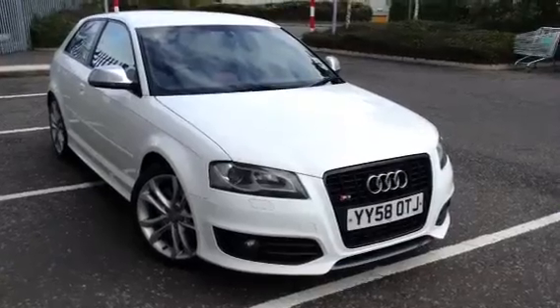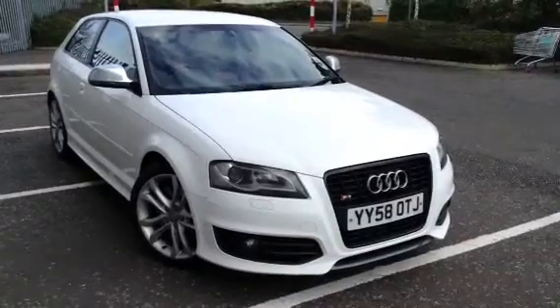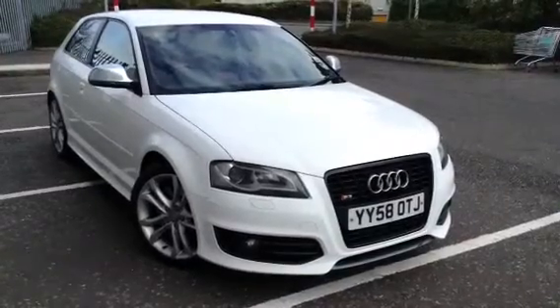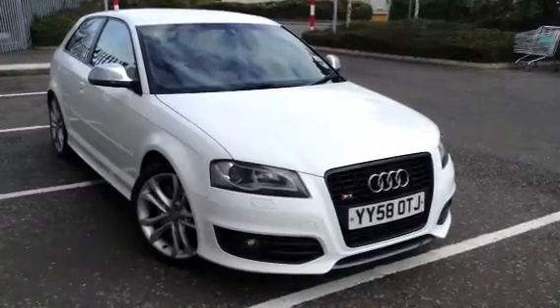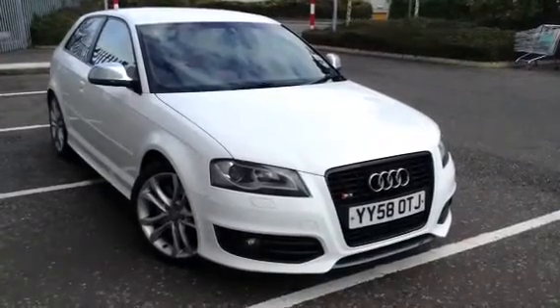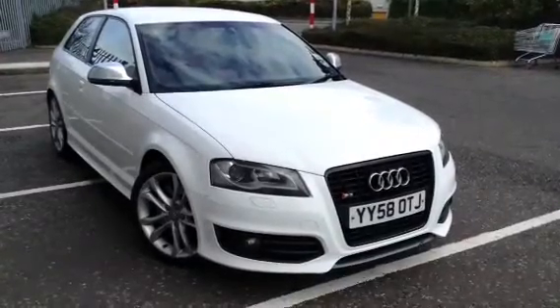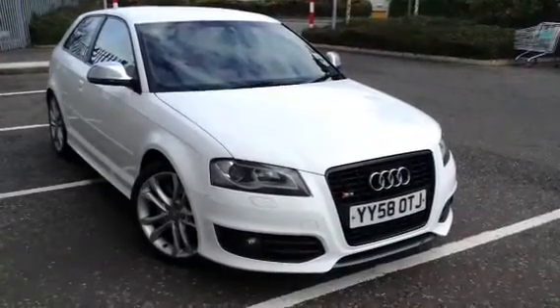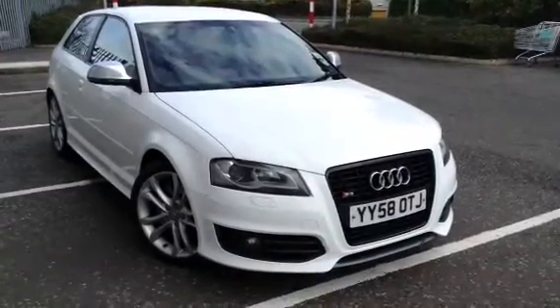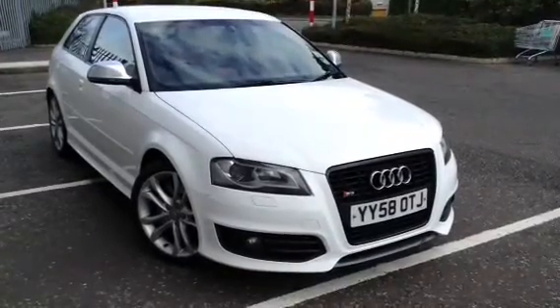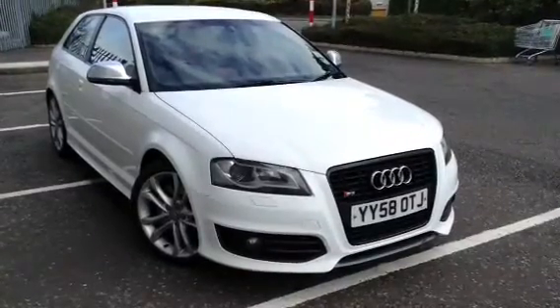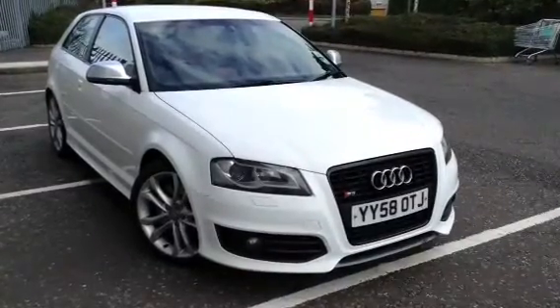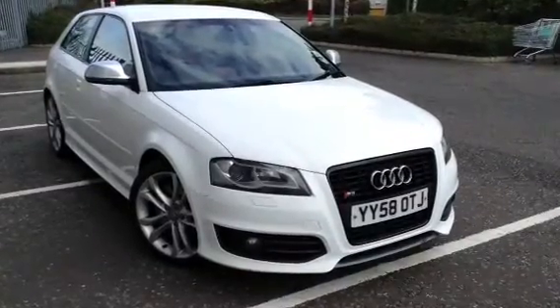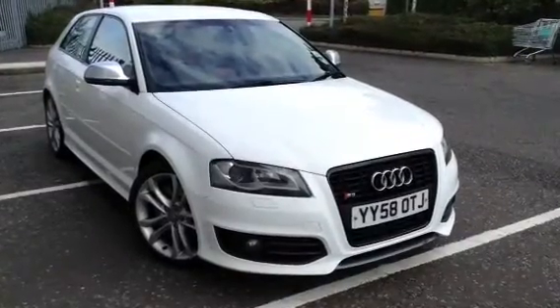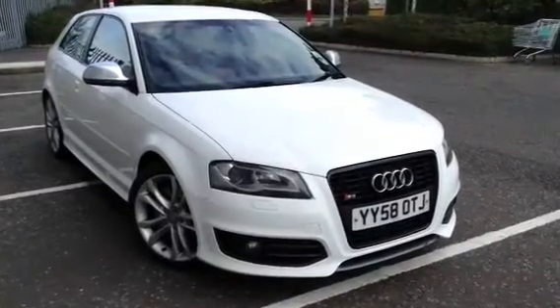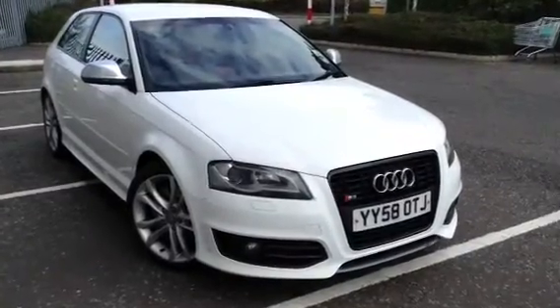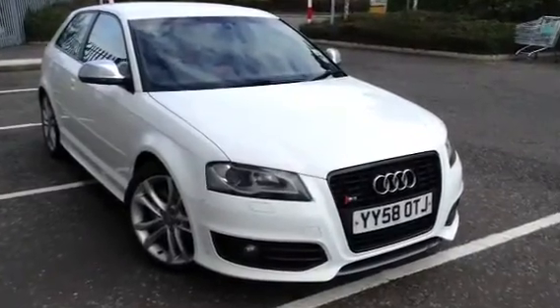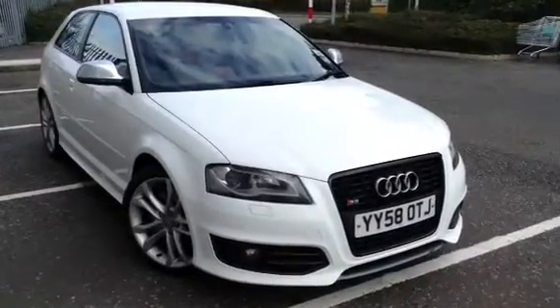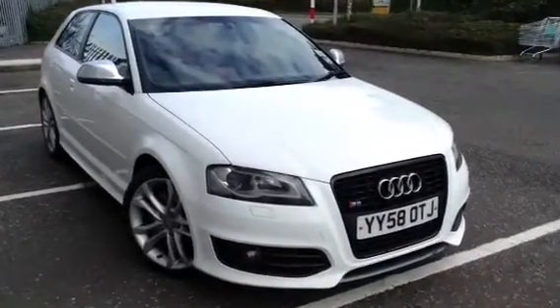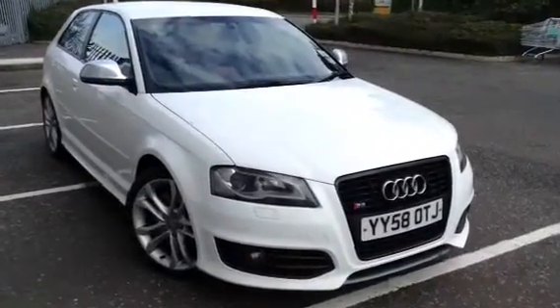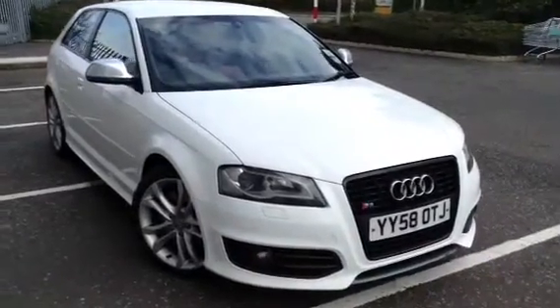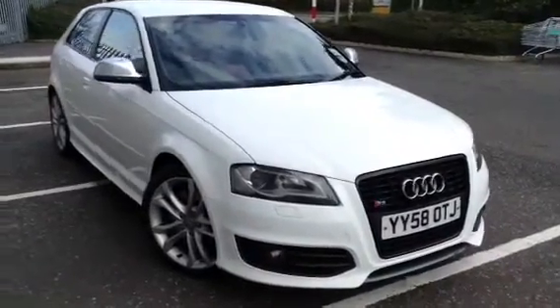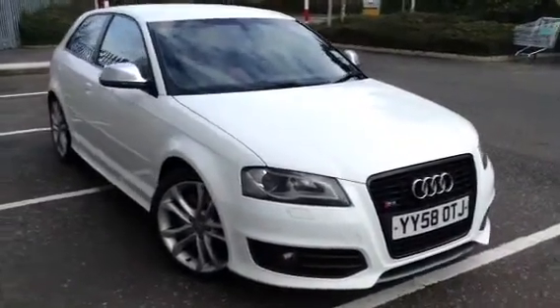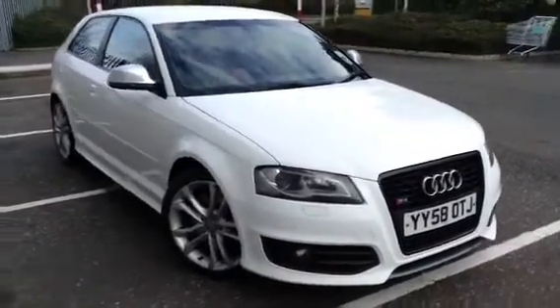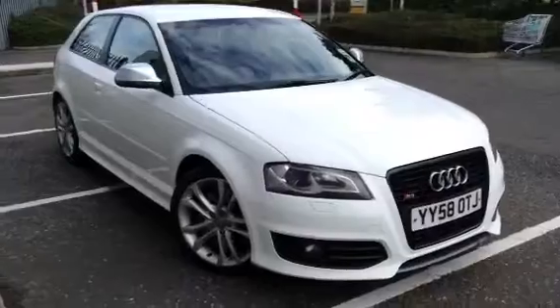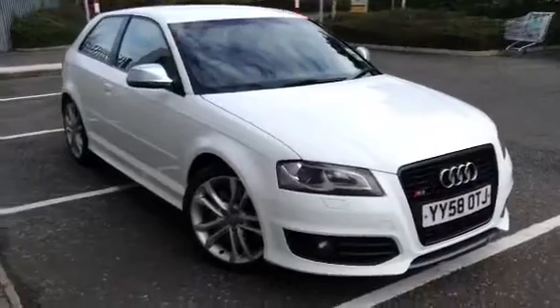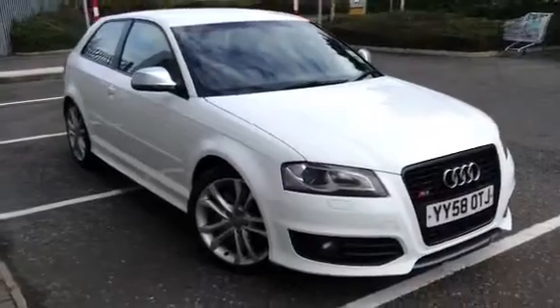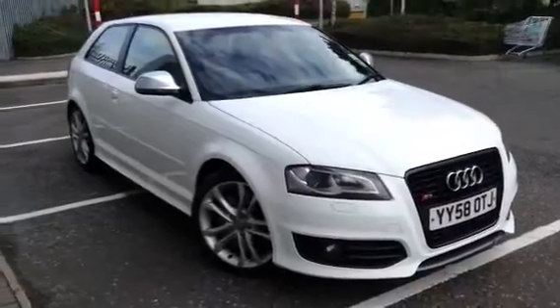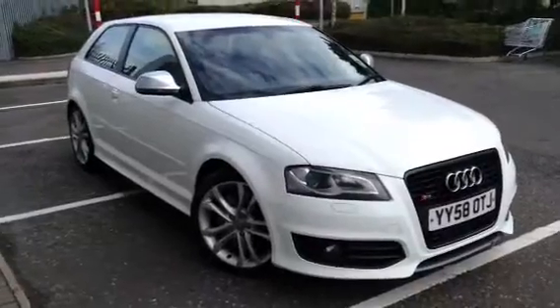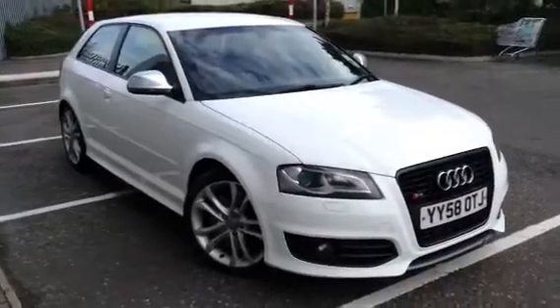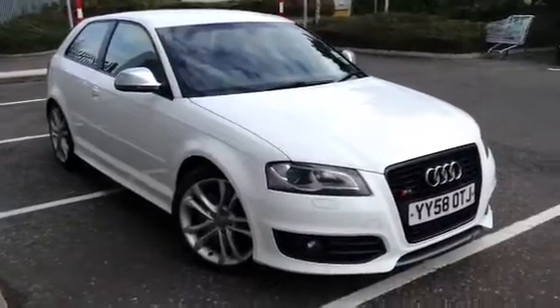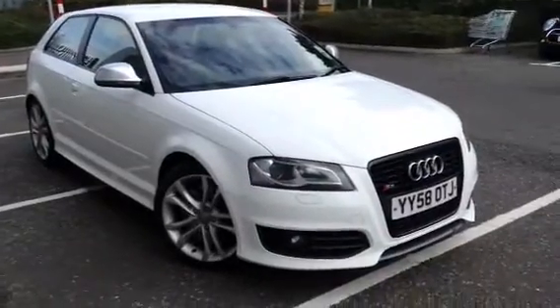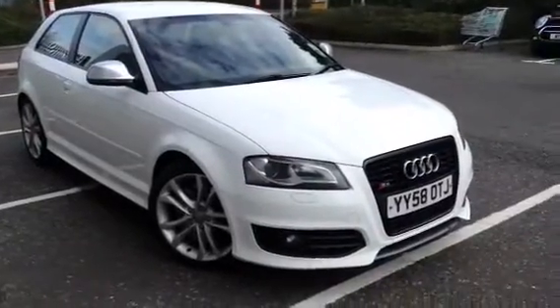Here we have a very nice looking 2009 Audi S3 Quattro 3-door hatchback in white.